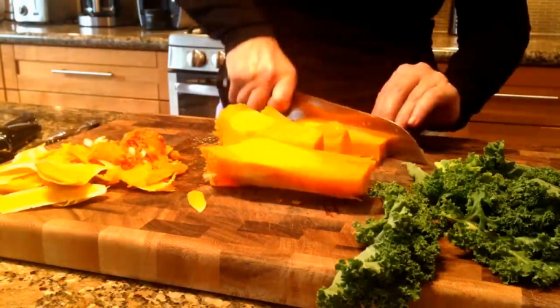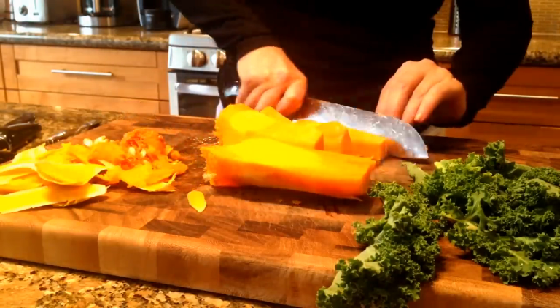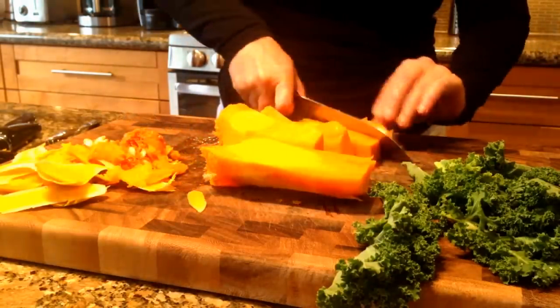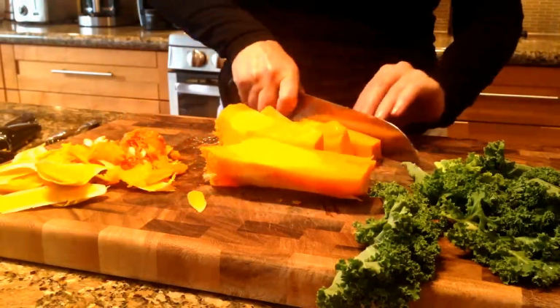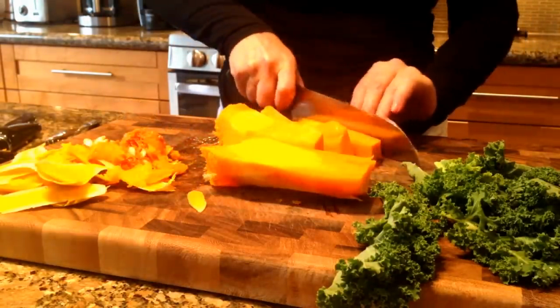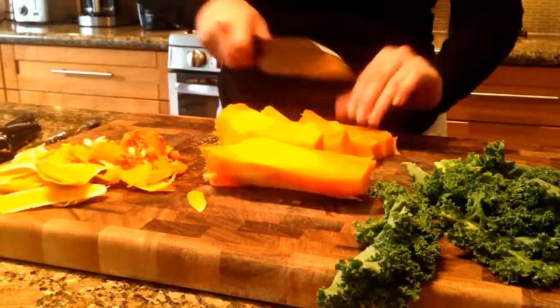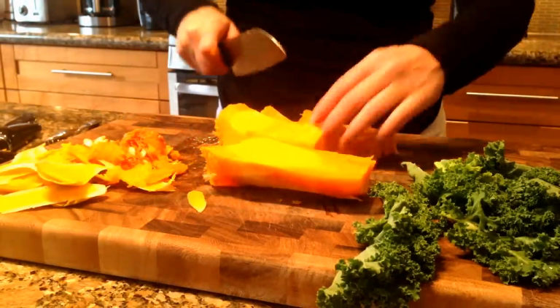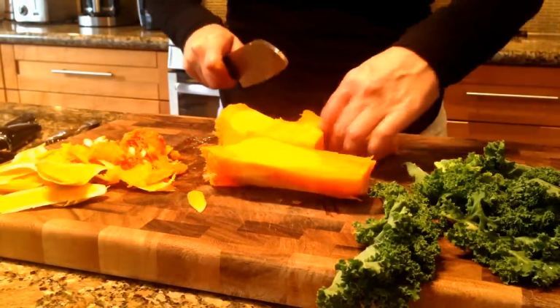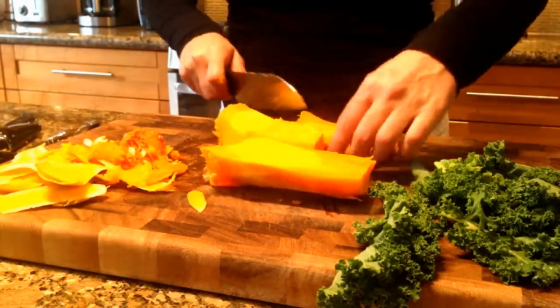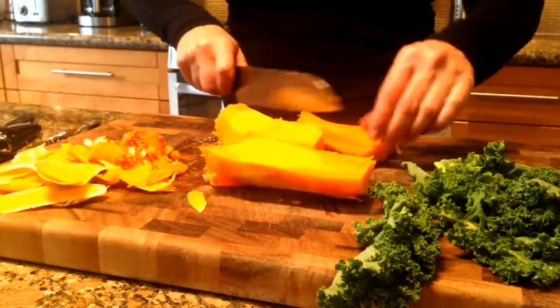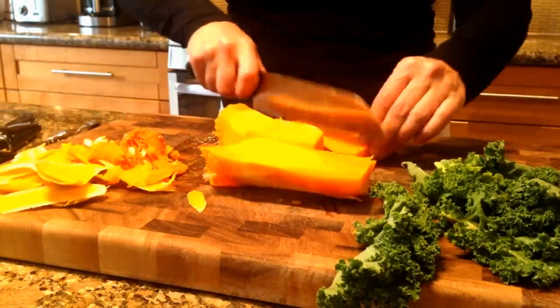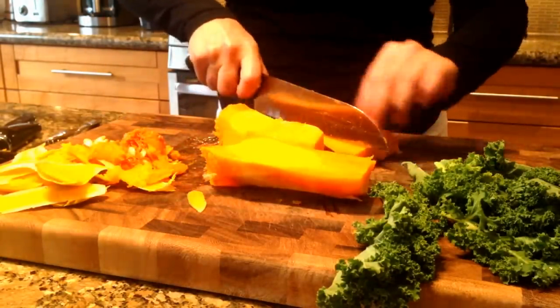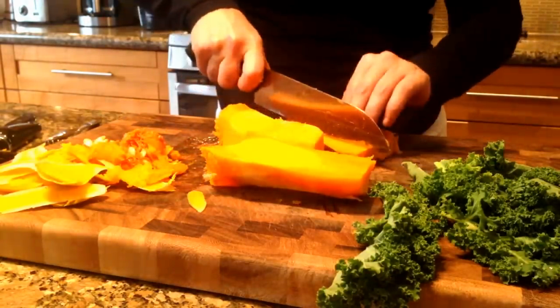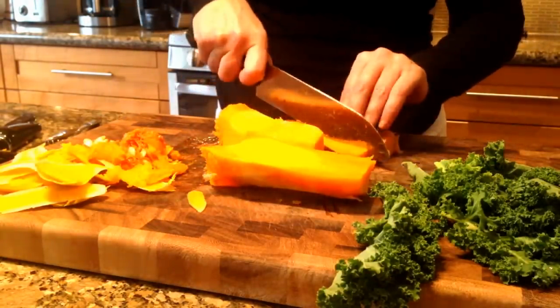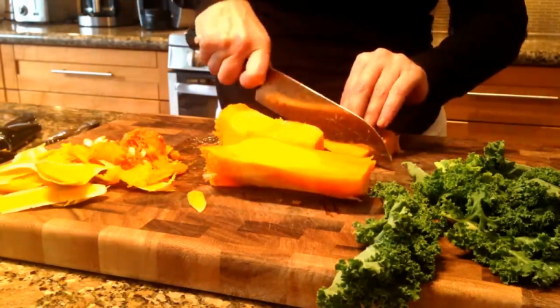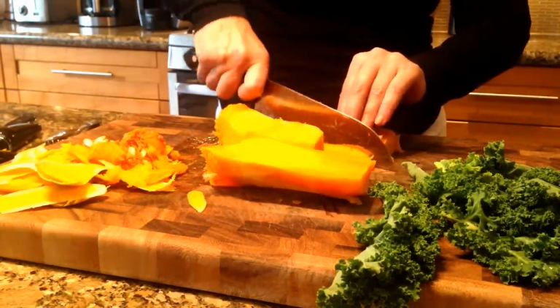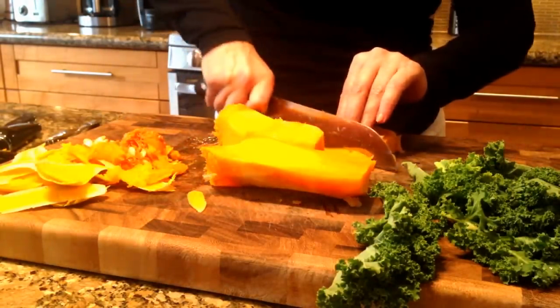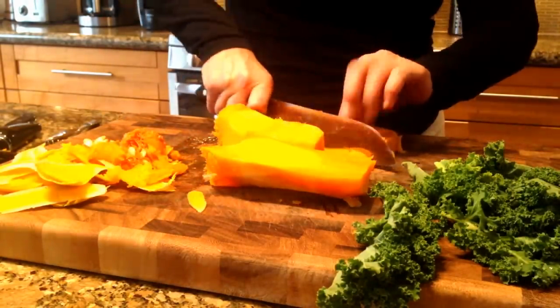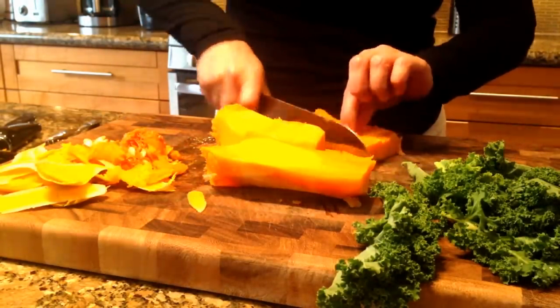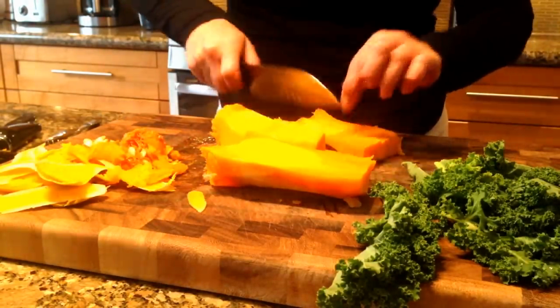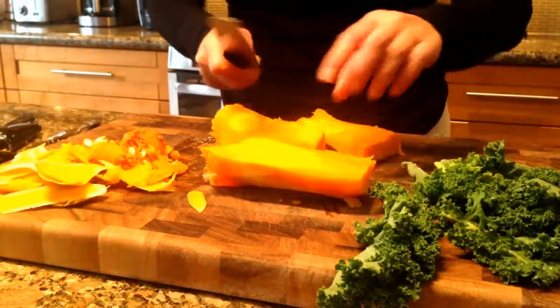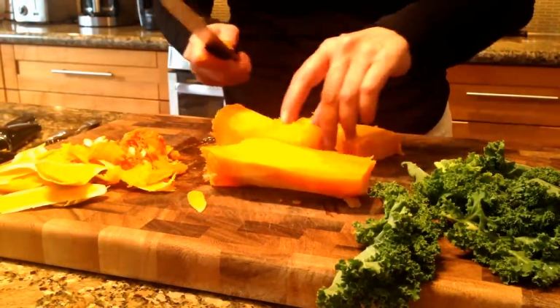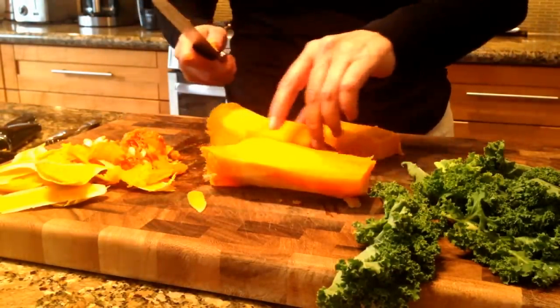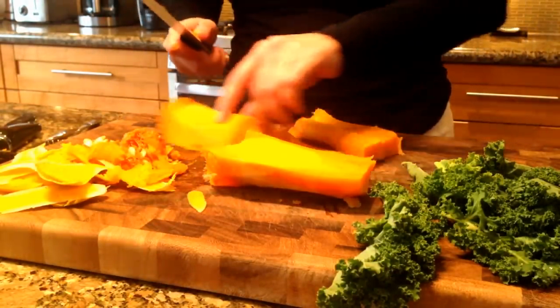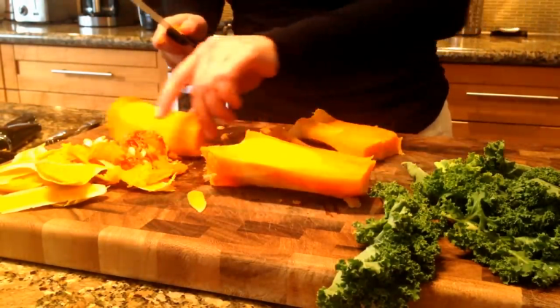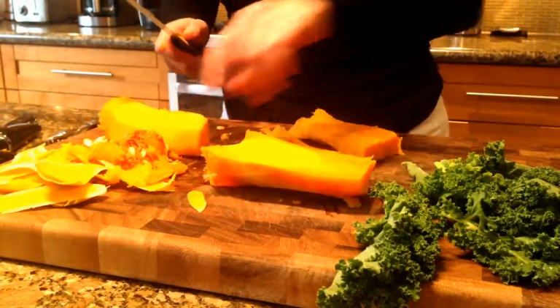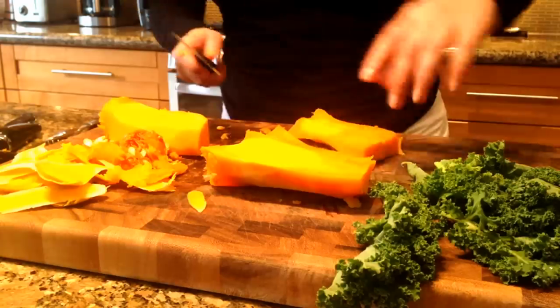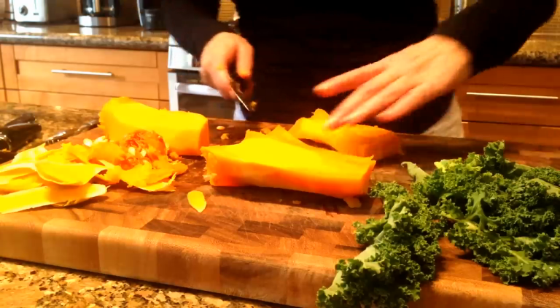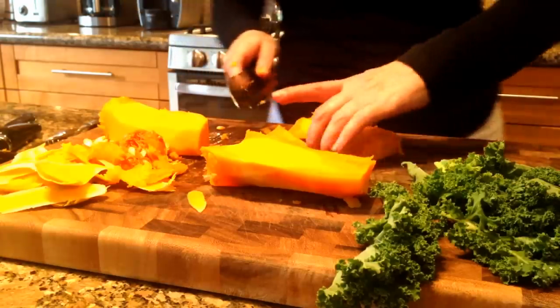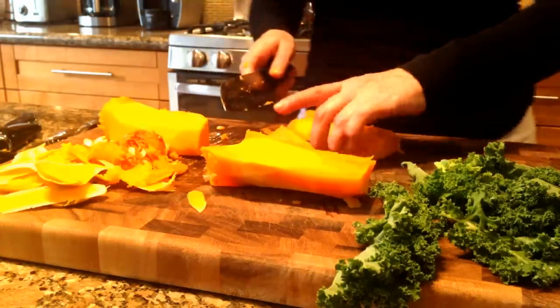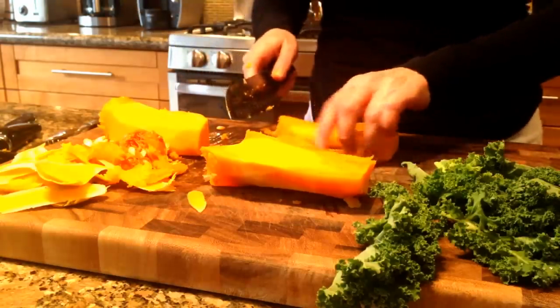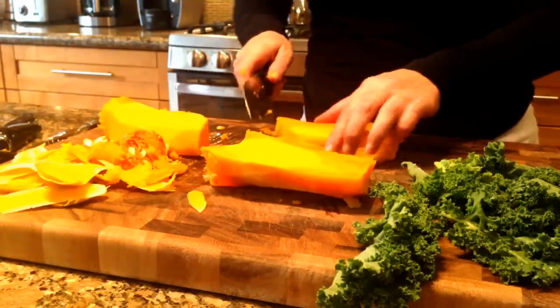Step 6: Chop the squash into cubes or slices depending on how you're going to use it.